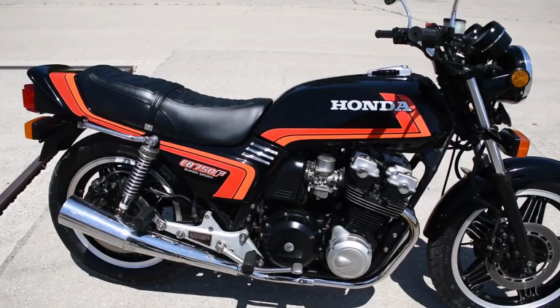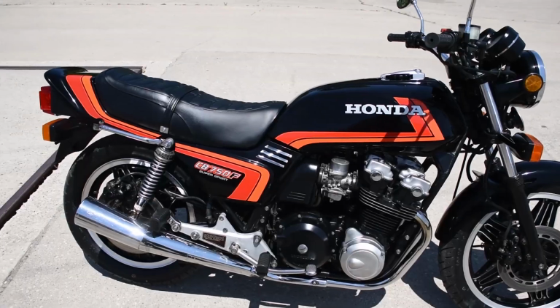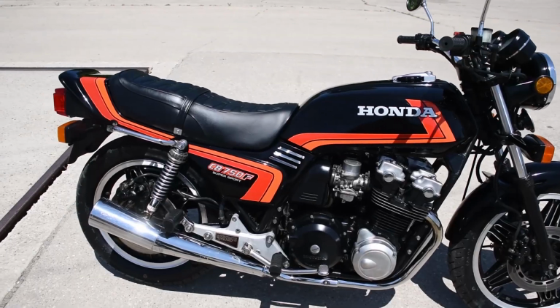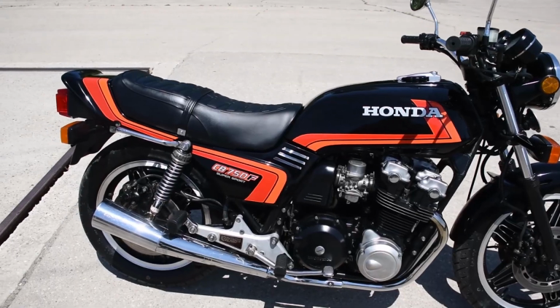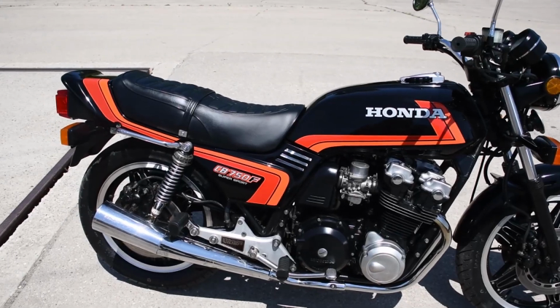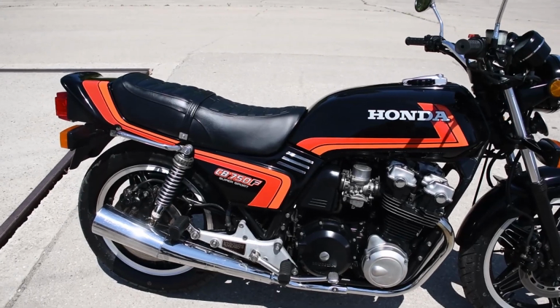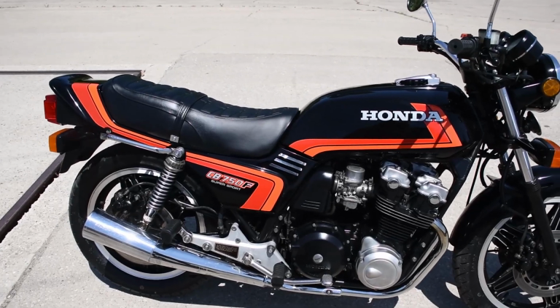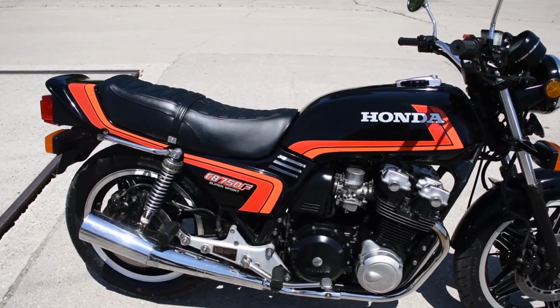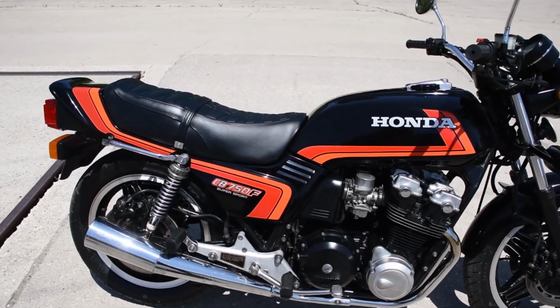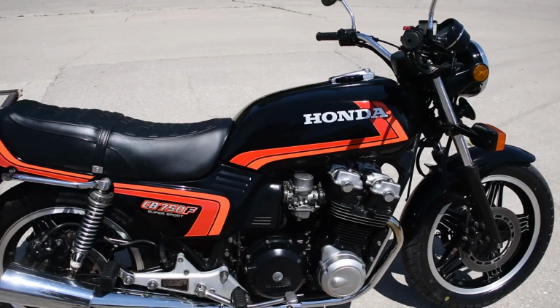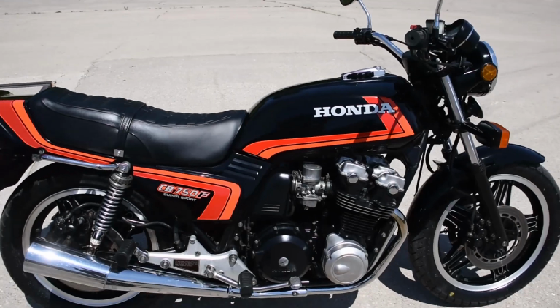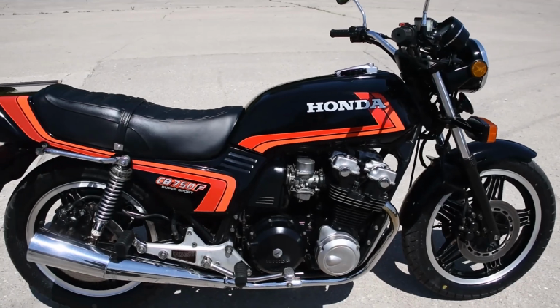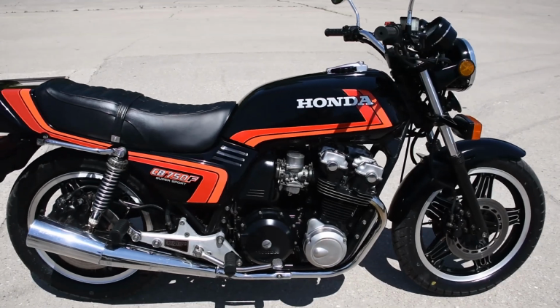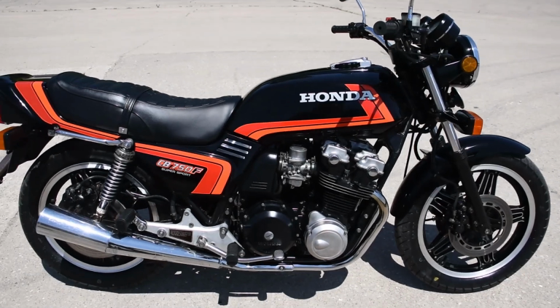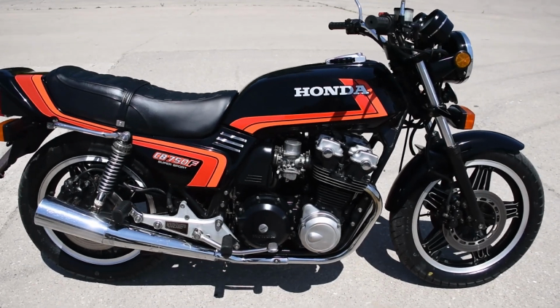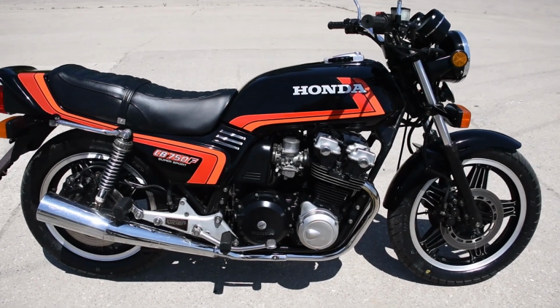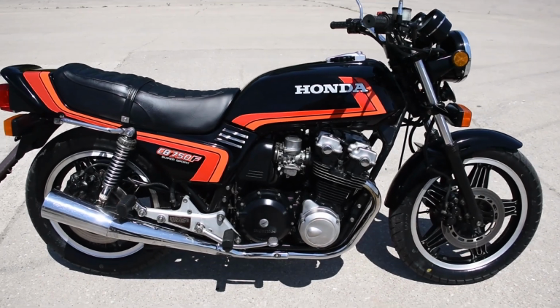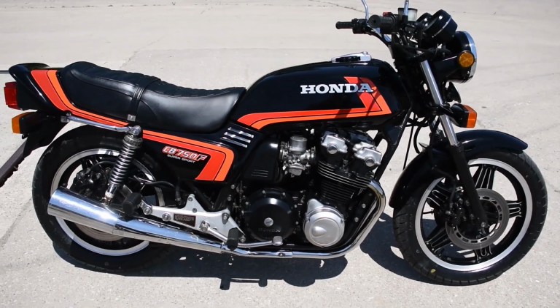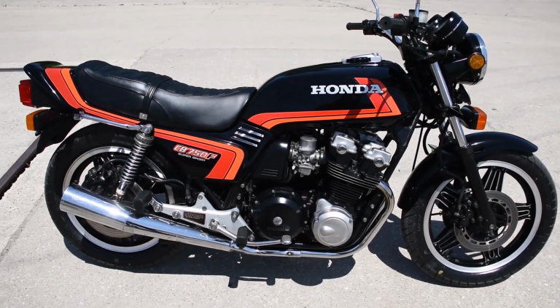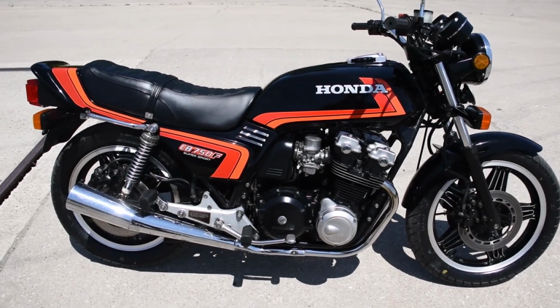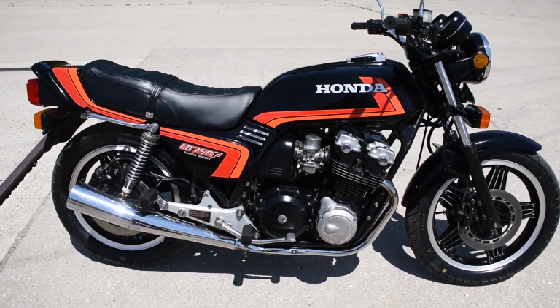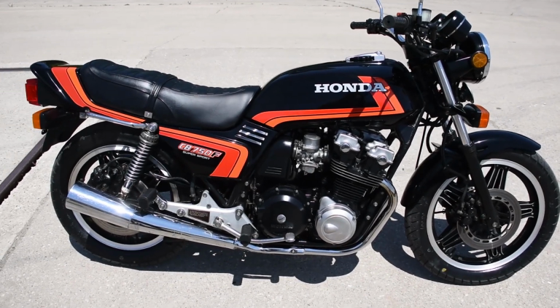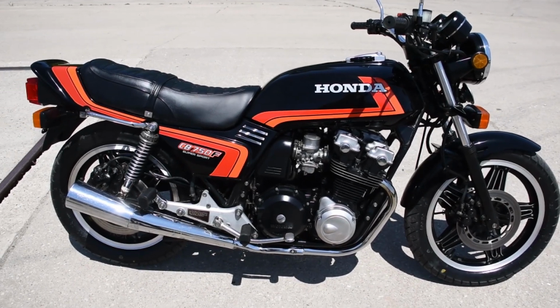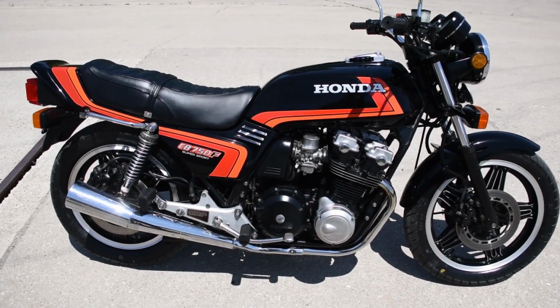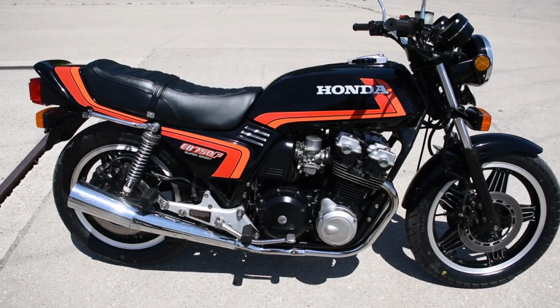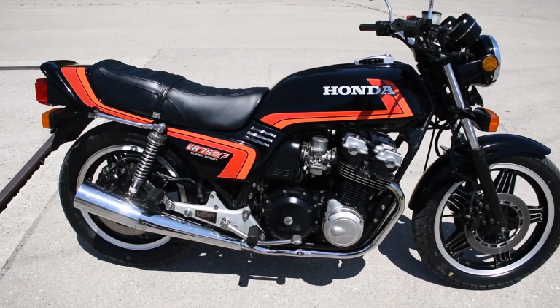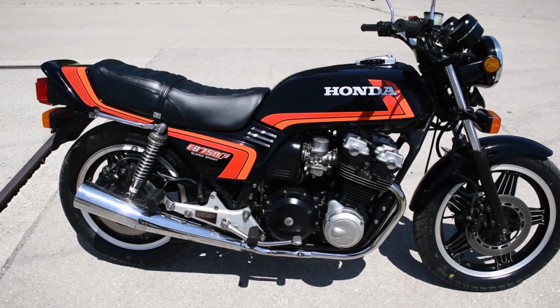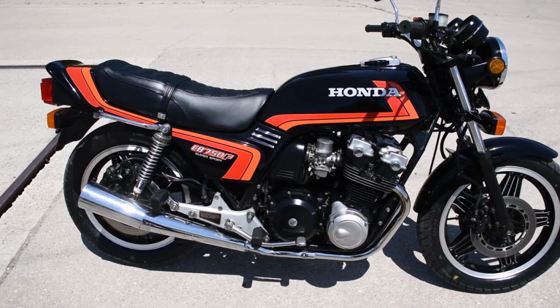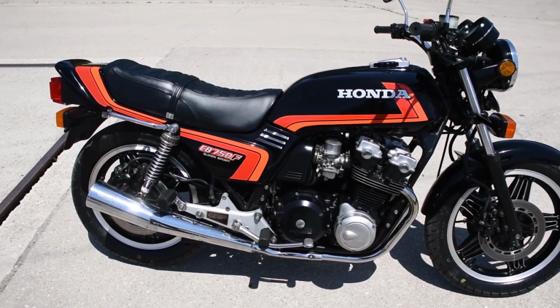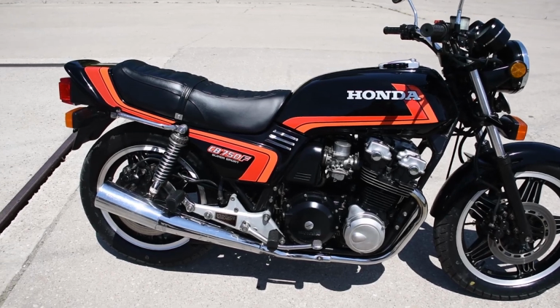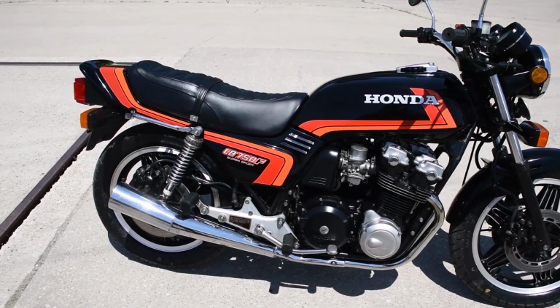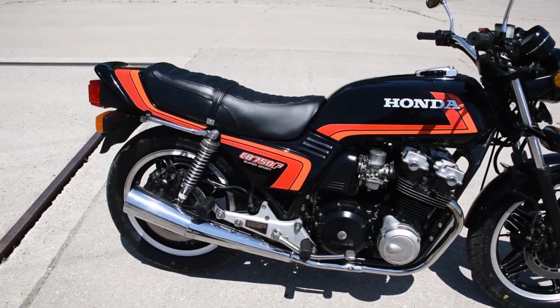A truly remarkable example here — not quite 8,000 miles on the original engine. Let's go ahead and fire it up and see how it sounds.